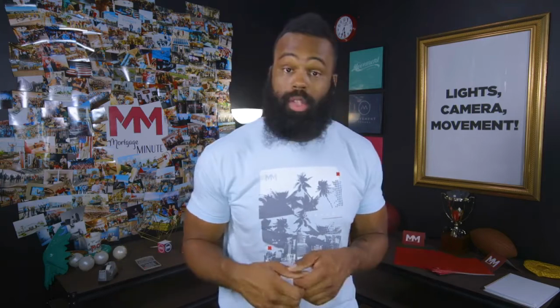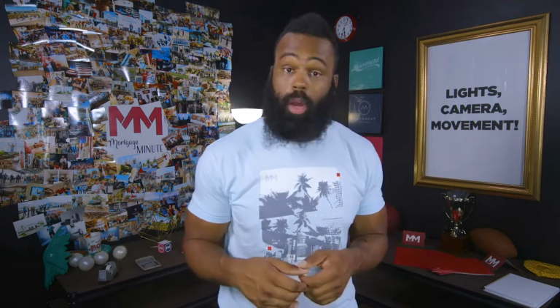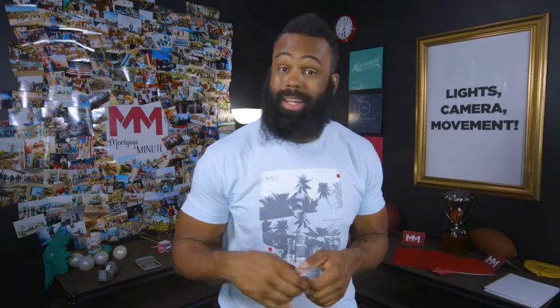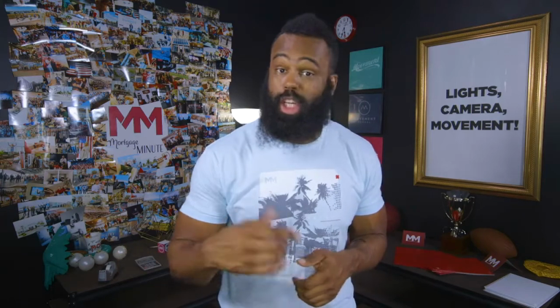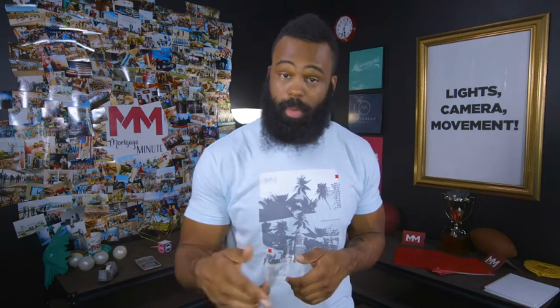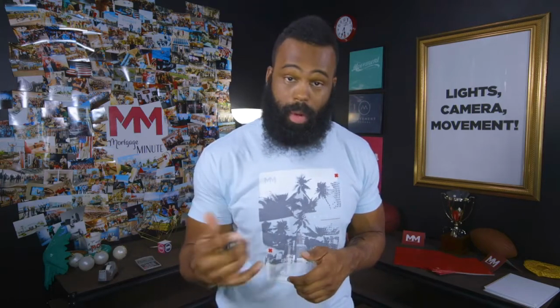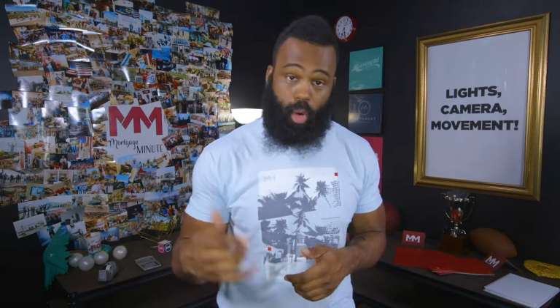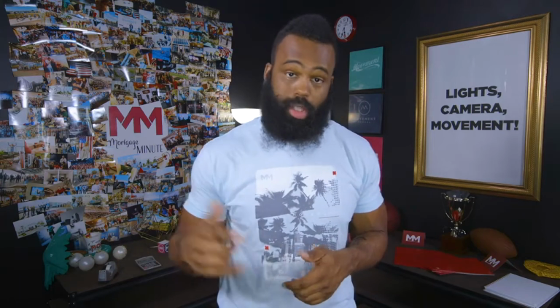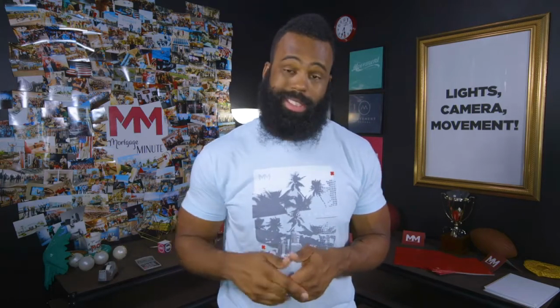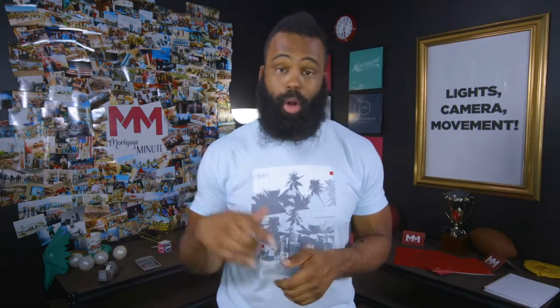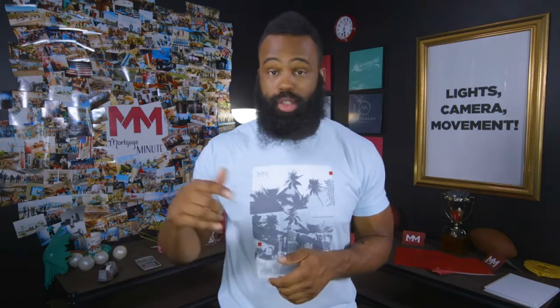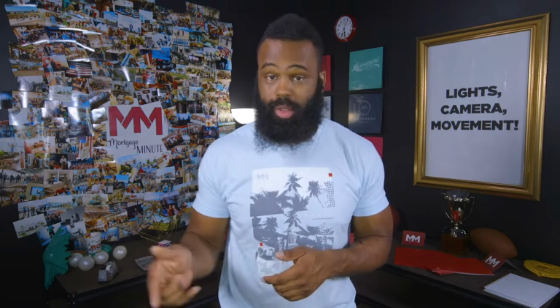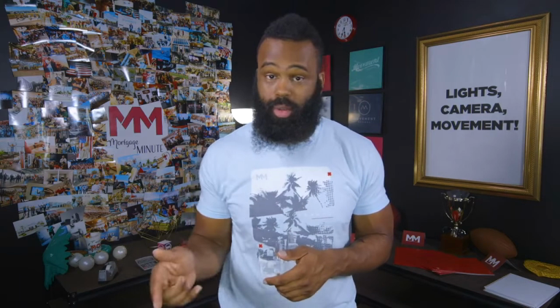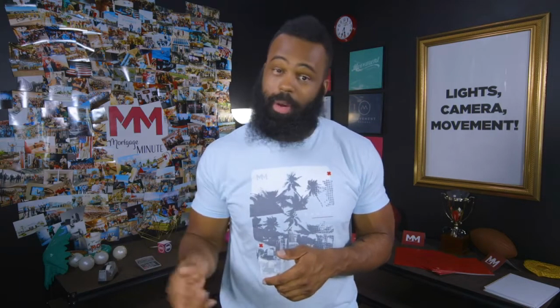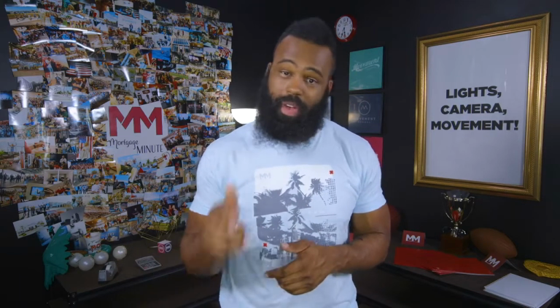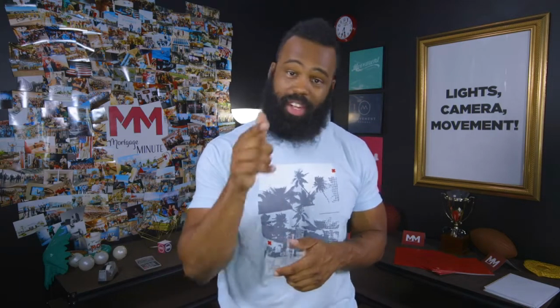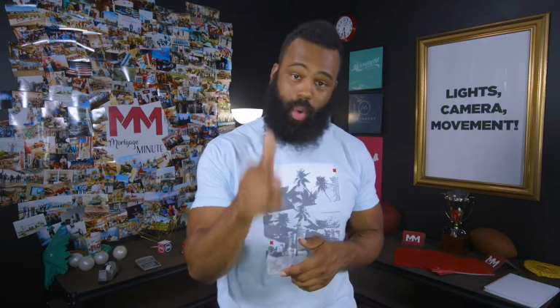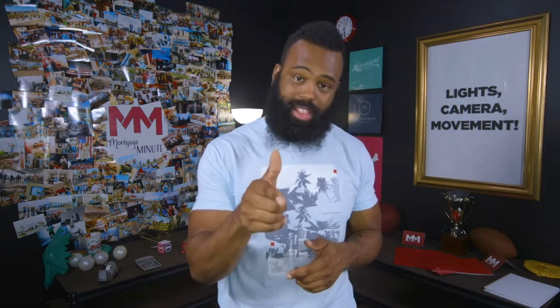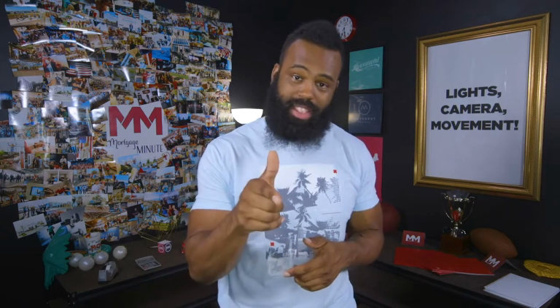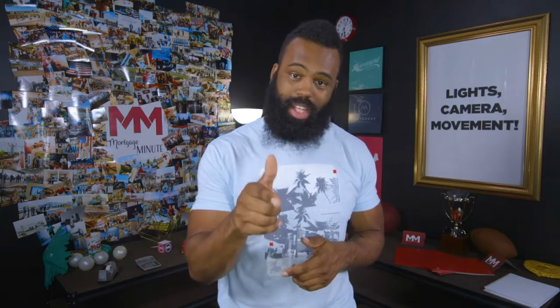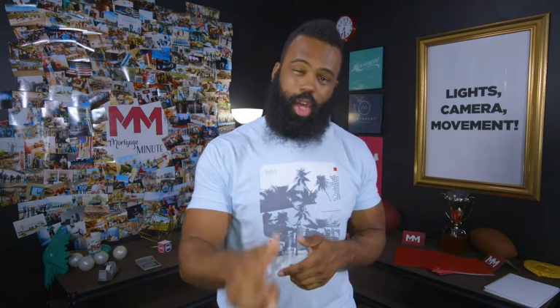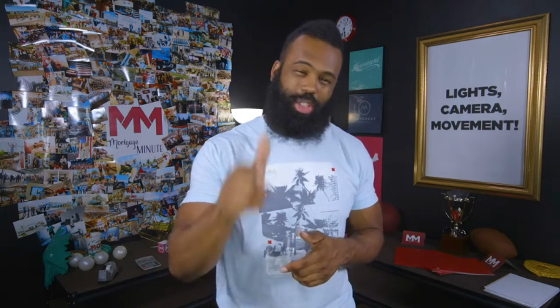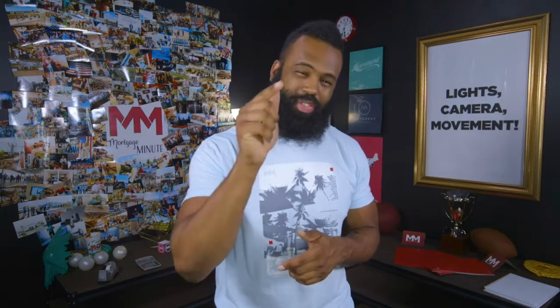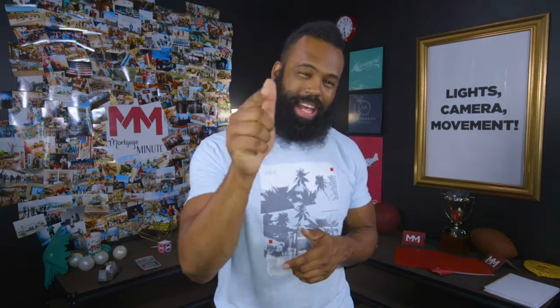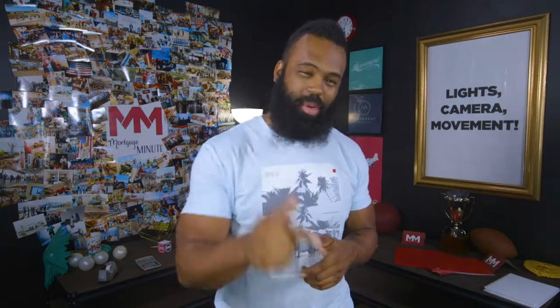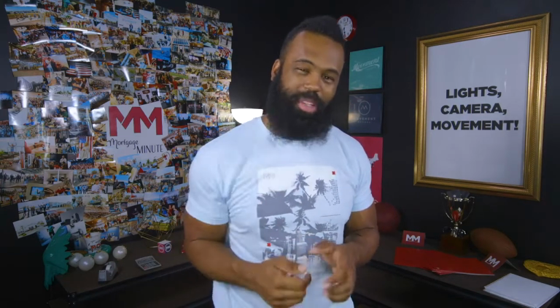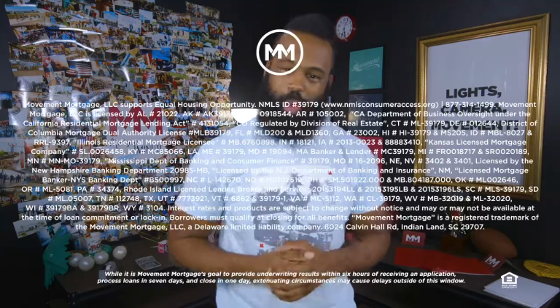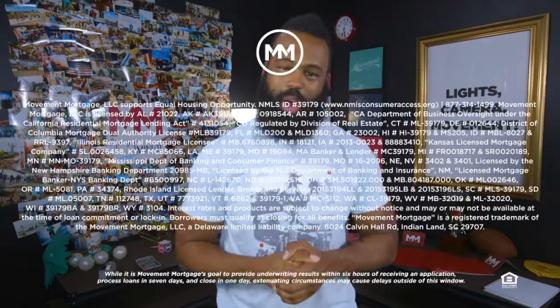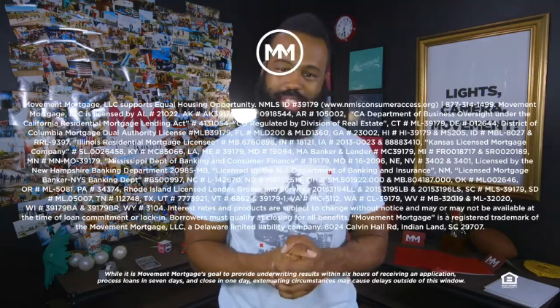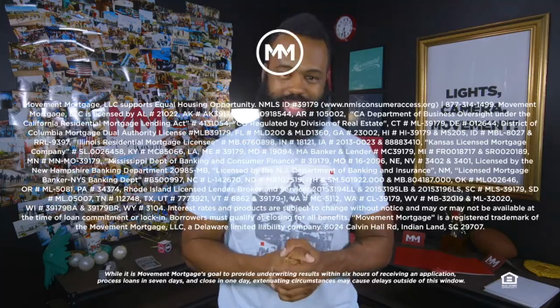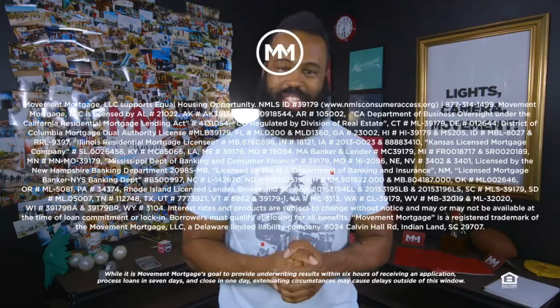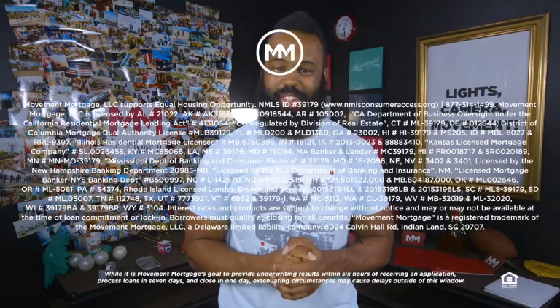We'll talk about adjustable-rate mortgages in part two, but if you have any questions, you should find a mortgage loan officer near you.